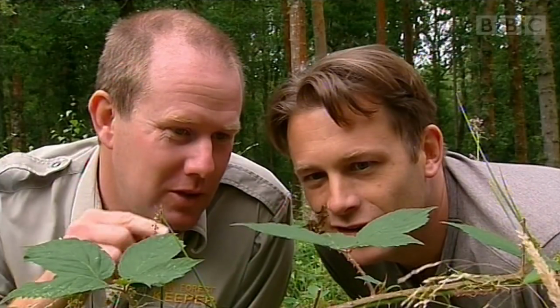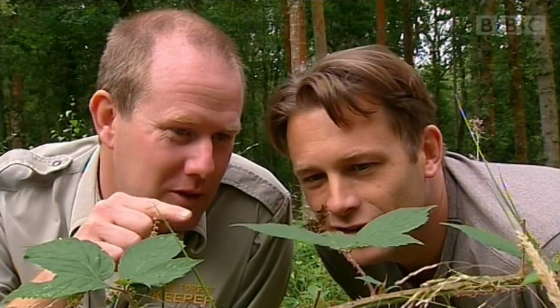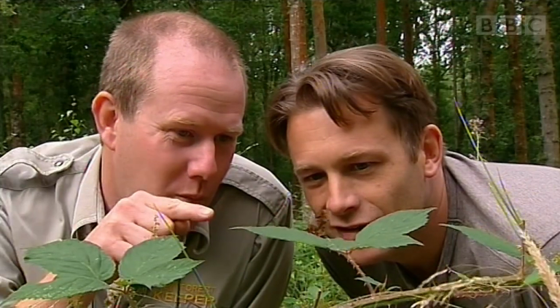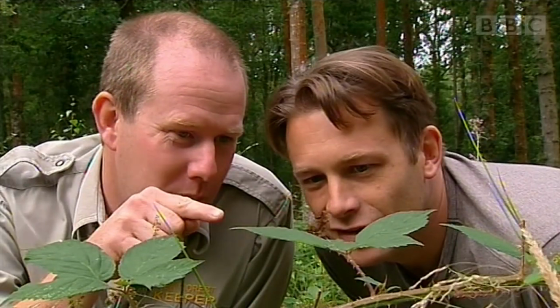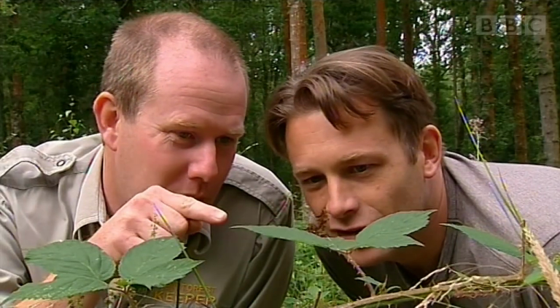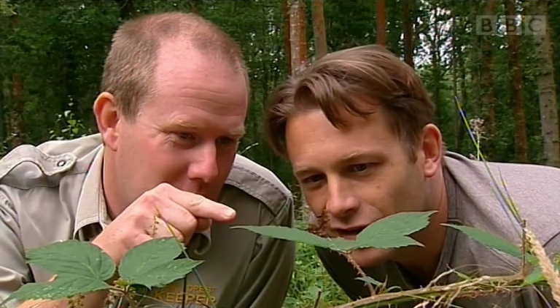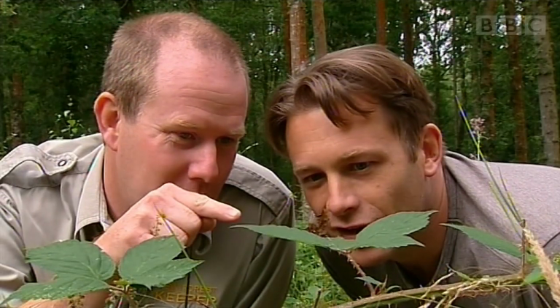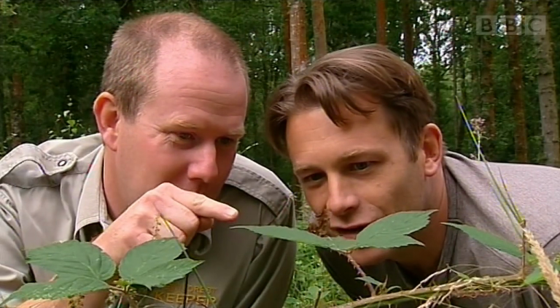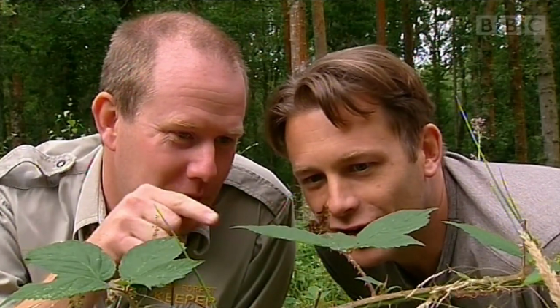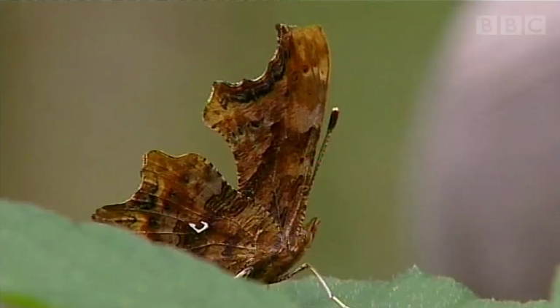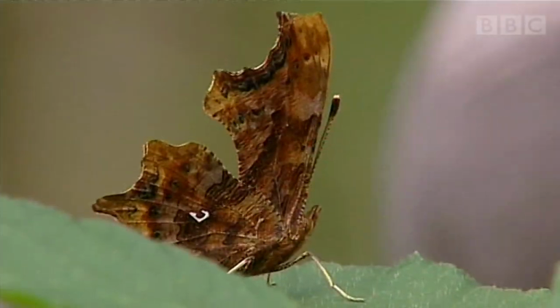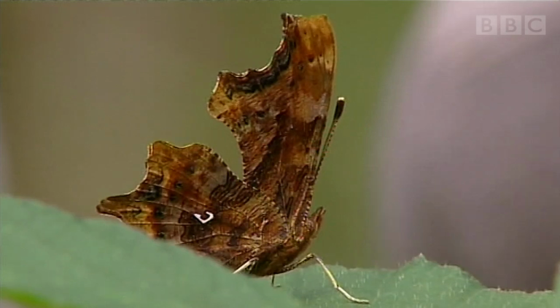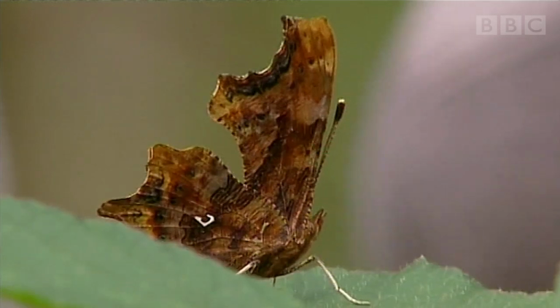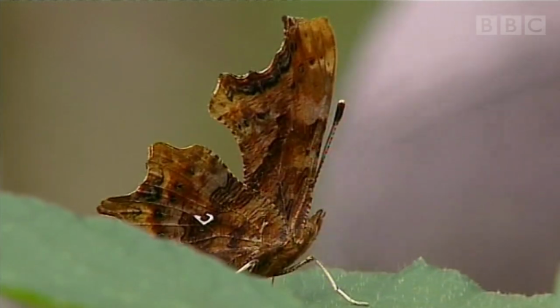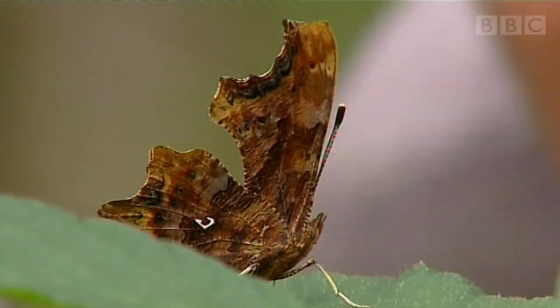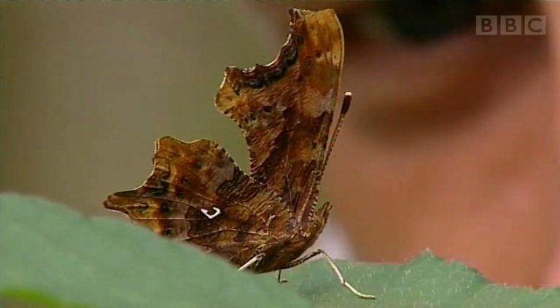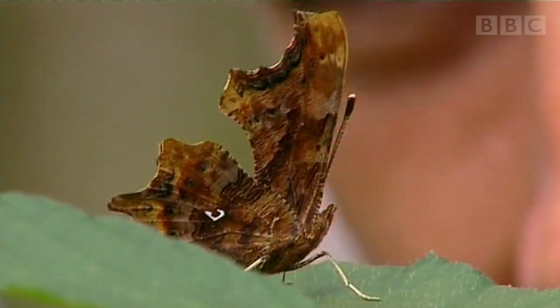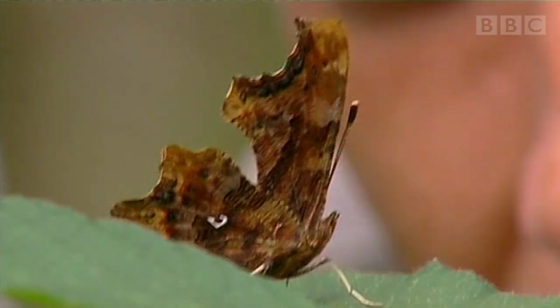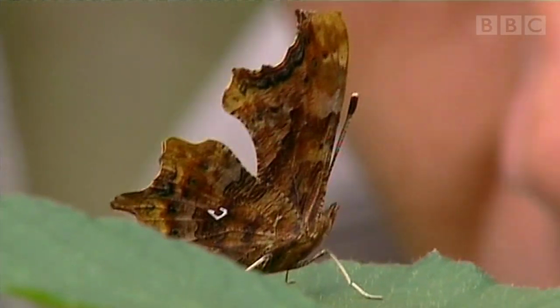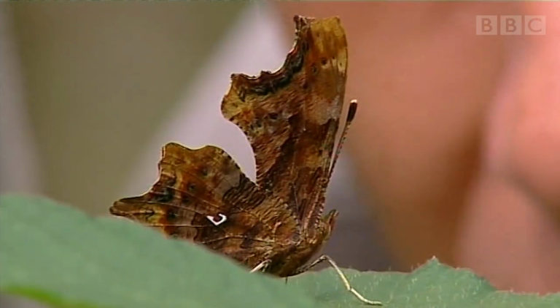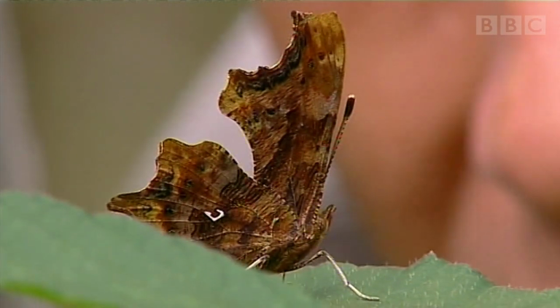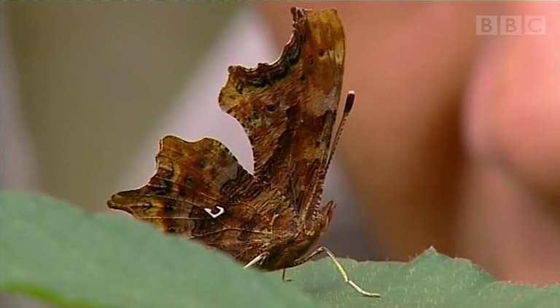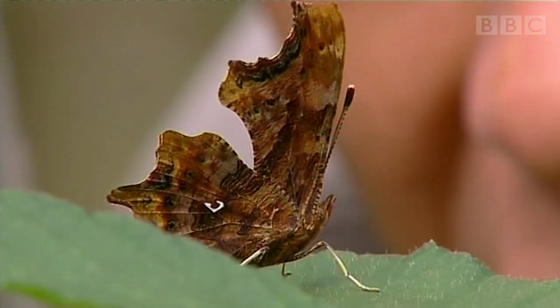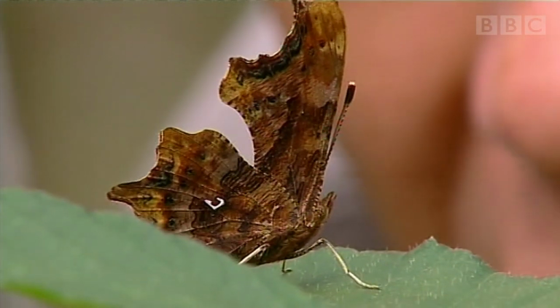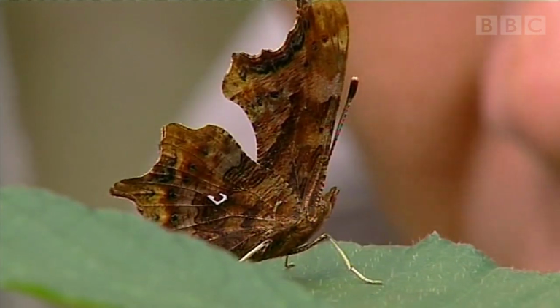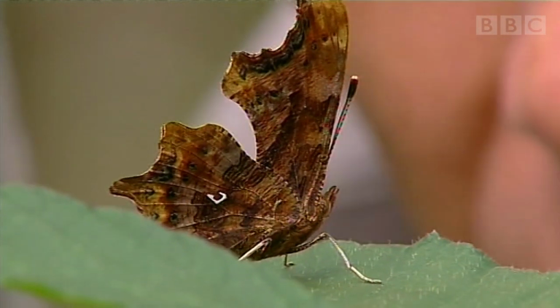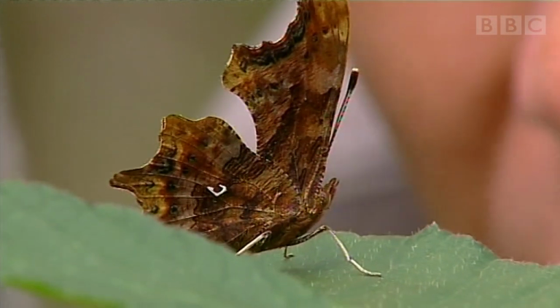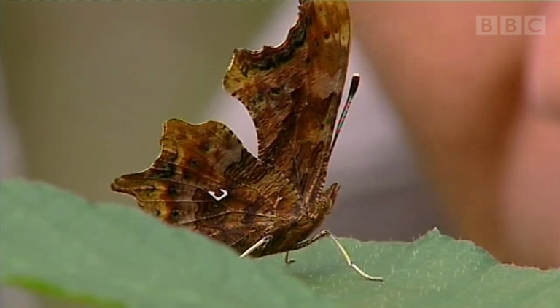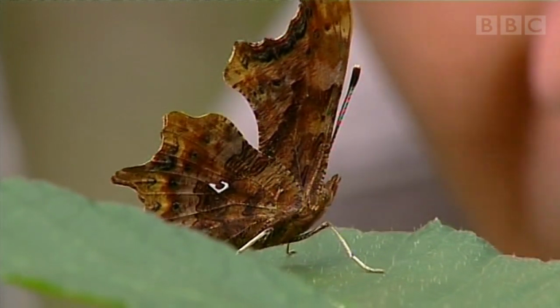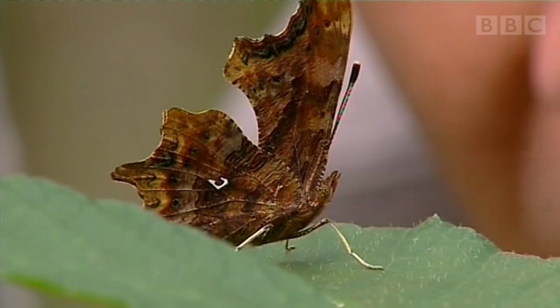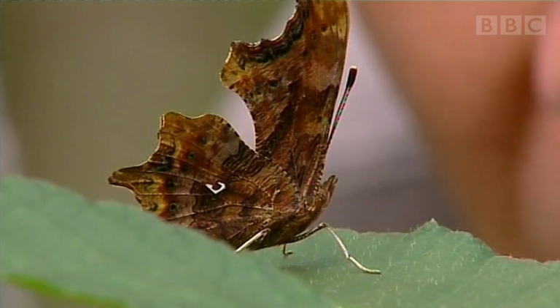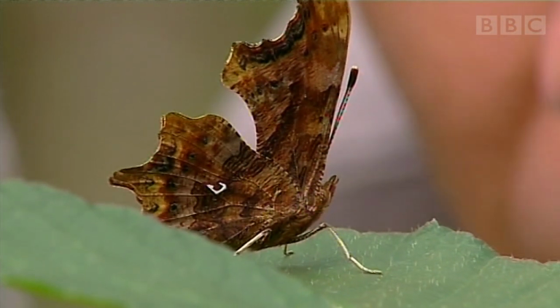It's the only British butterfly with ragged wings. Can you see that white mark on the underwing? That's how it gets its name — it's a comma. It looks like a piece of old crumpled oak leaf.